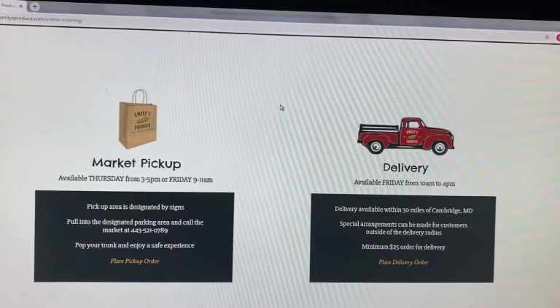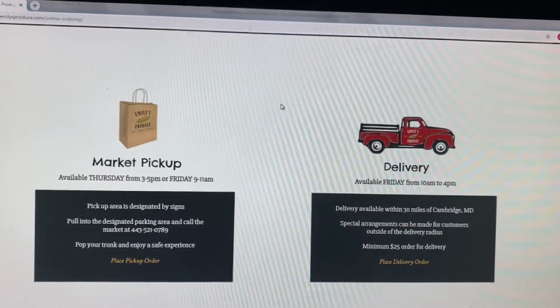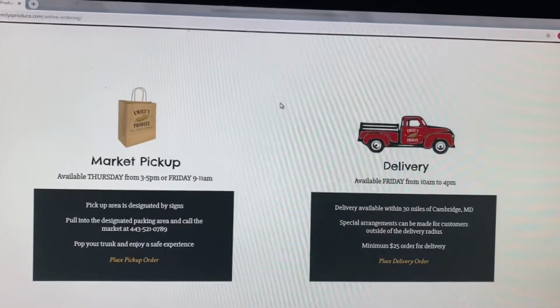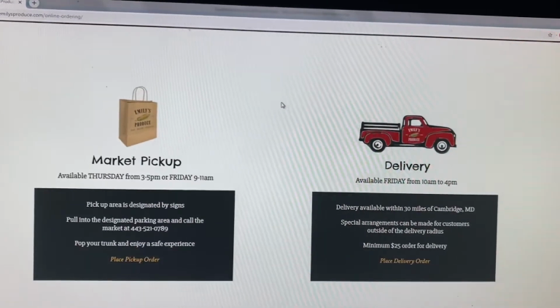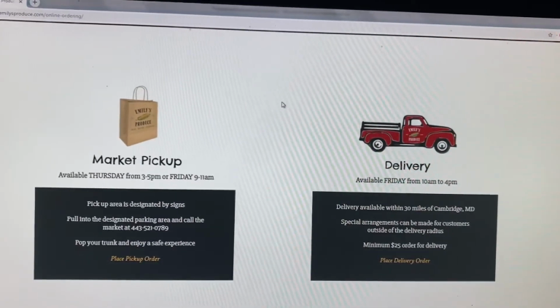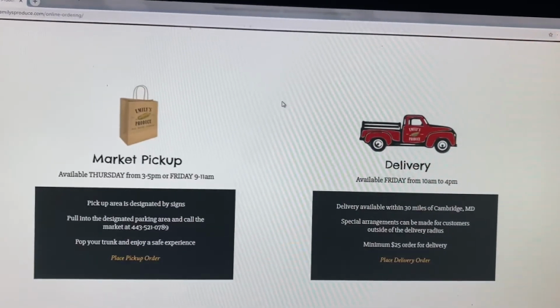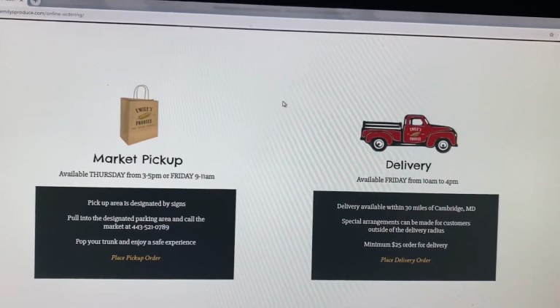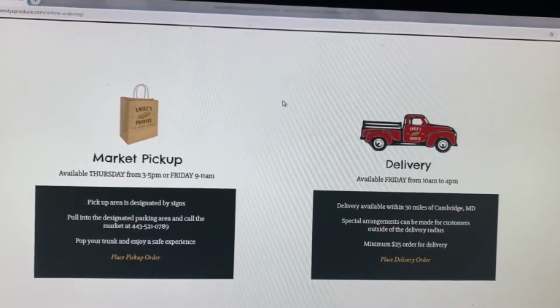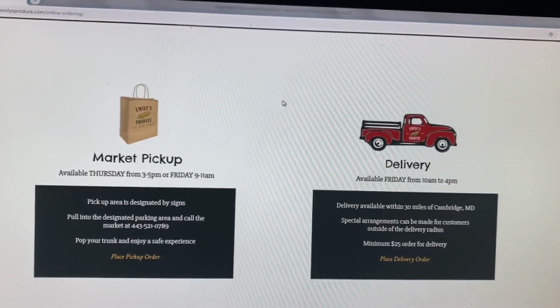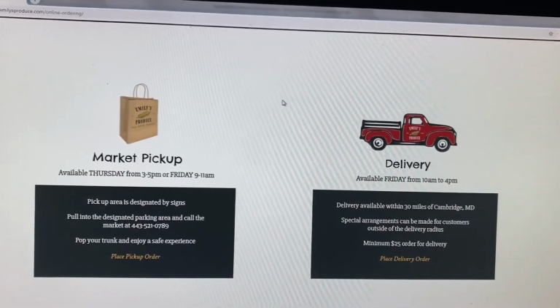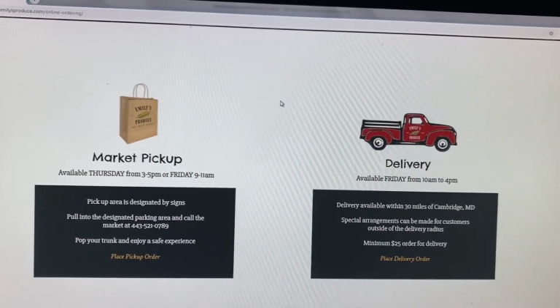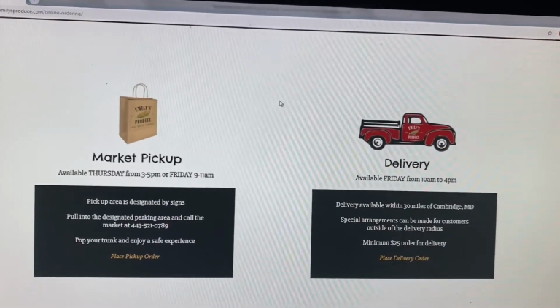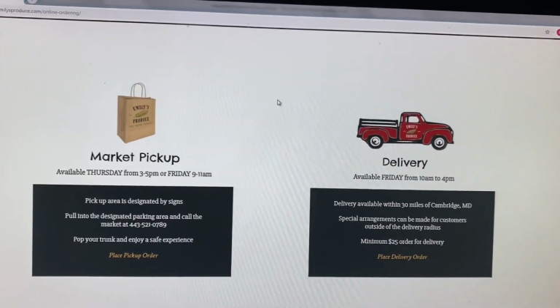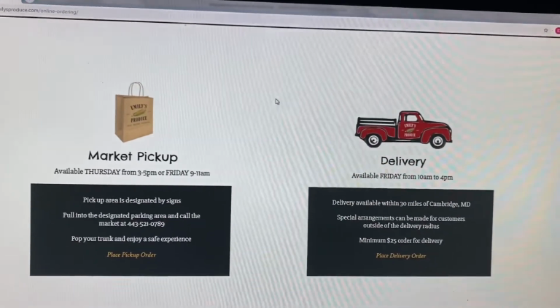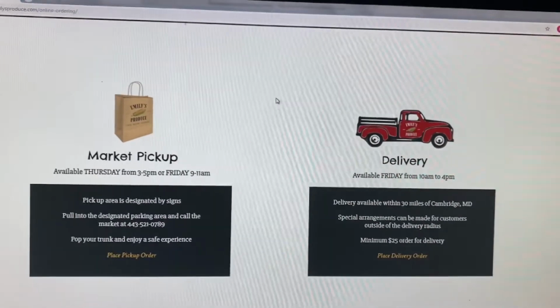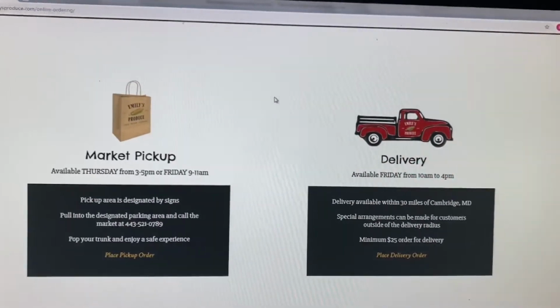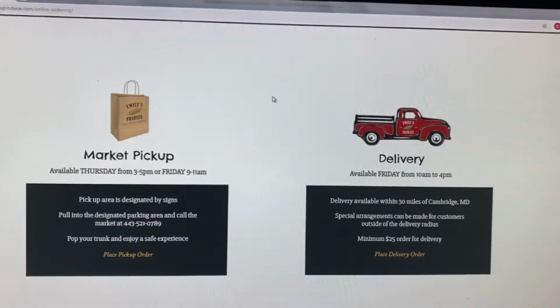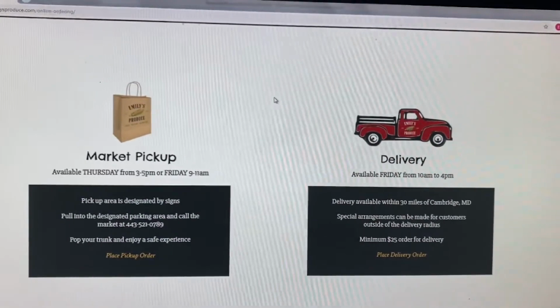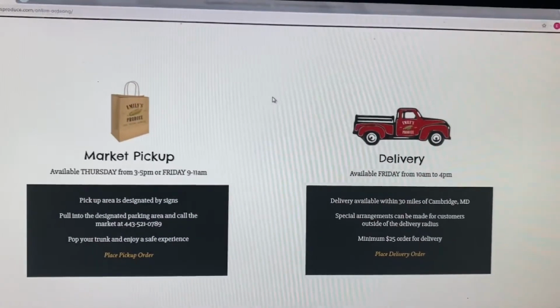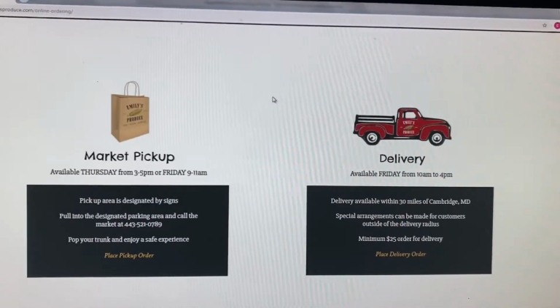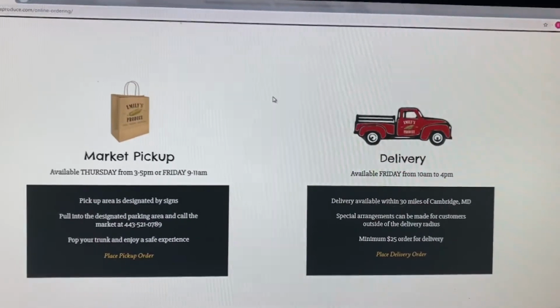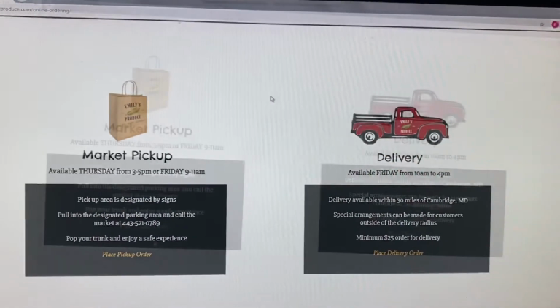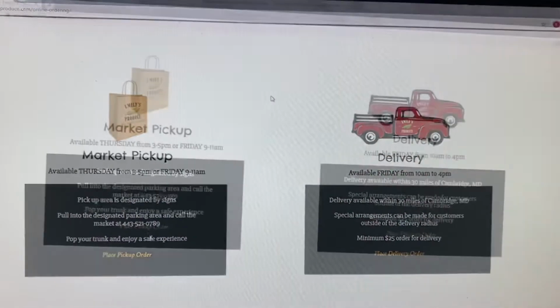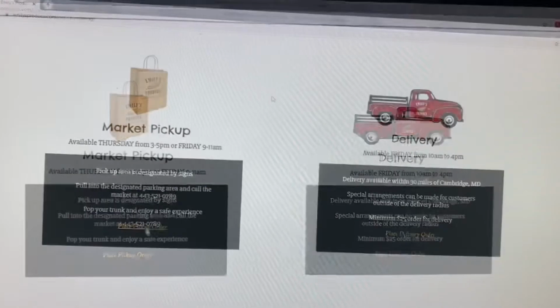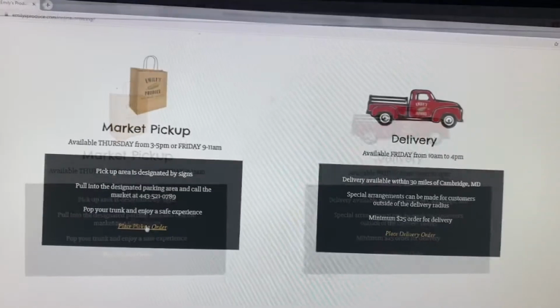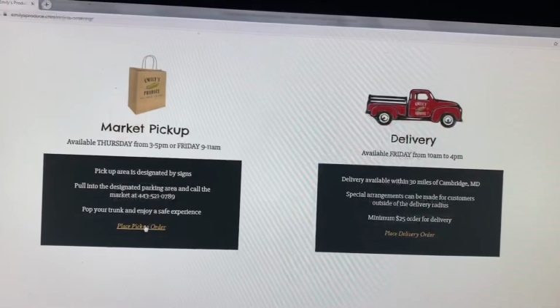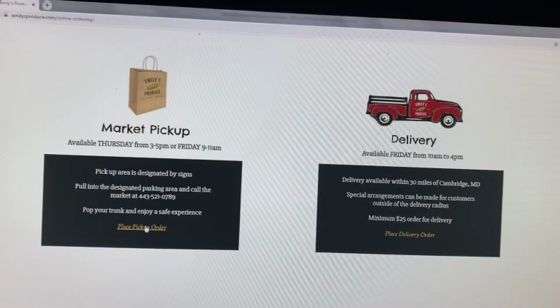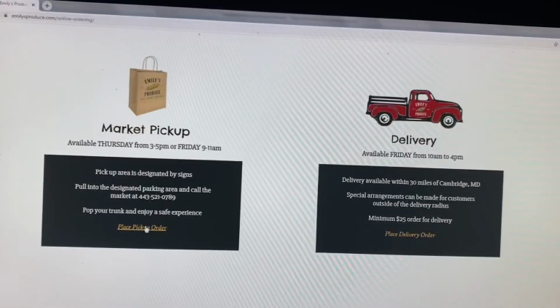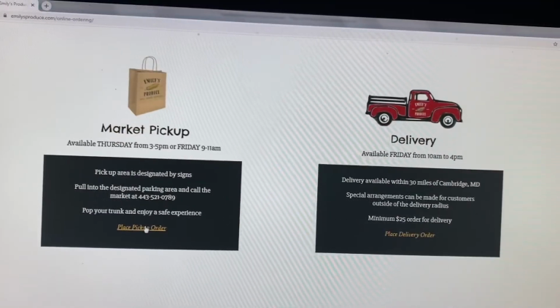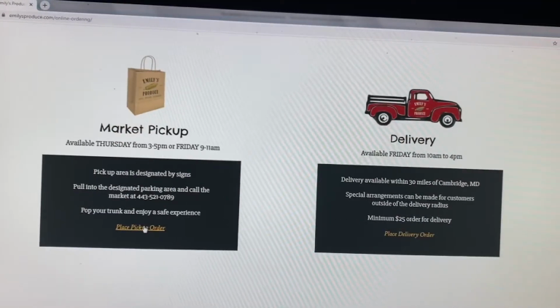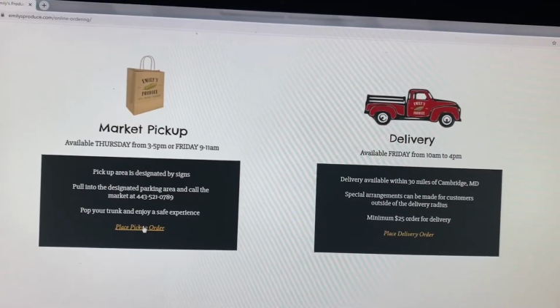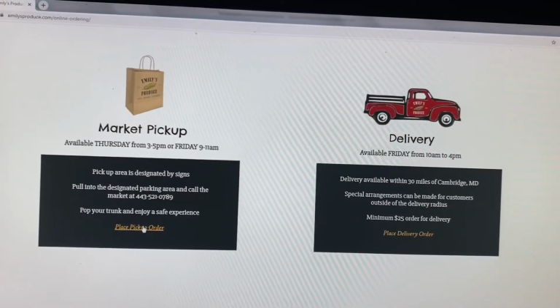Market pickup and delivery within a 30-mile radius of Cambridge. Today, we'll choose market pickup.